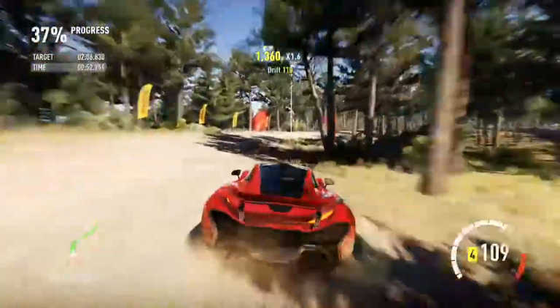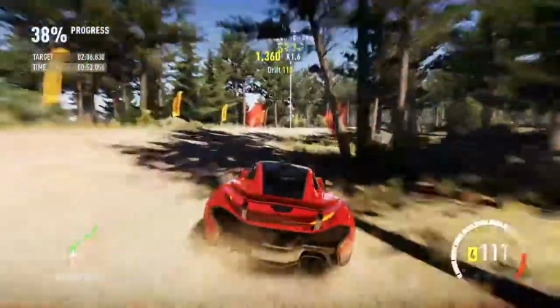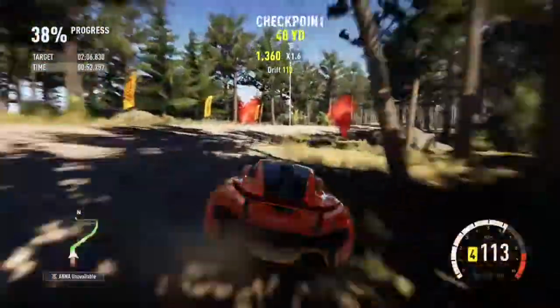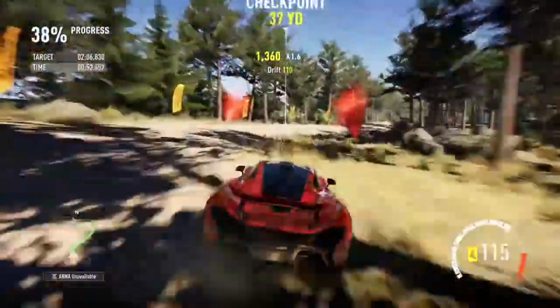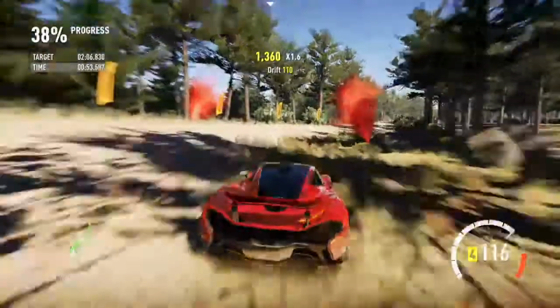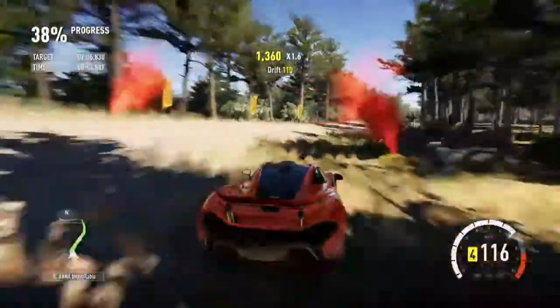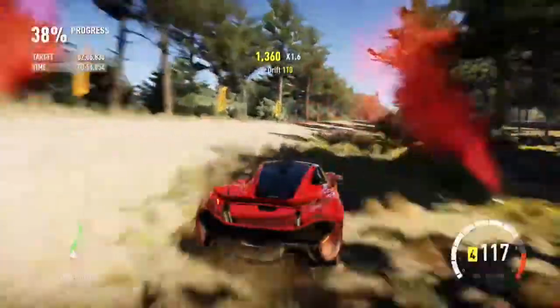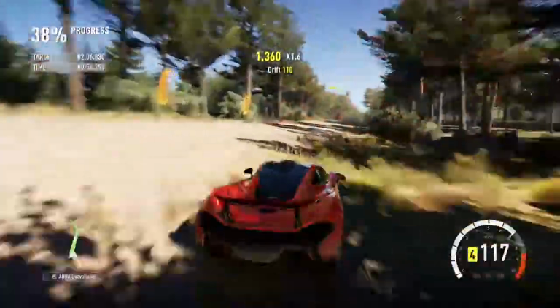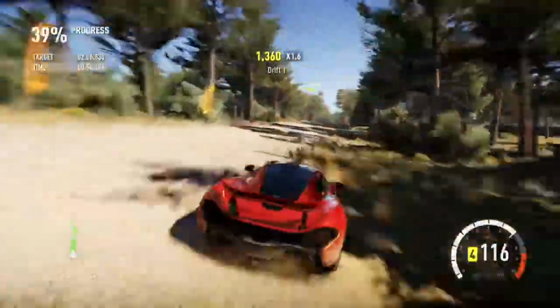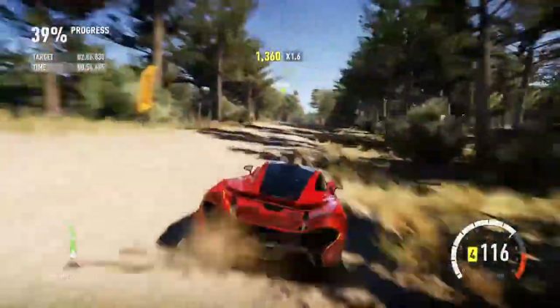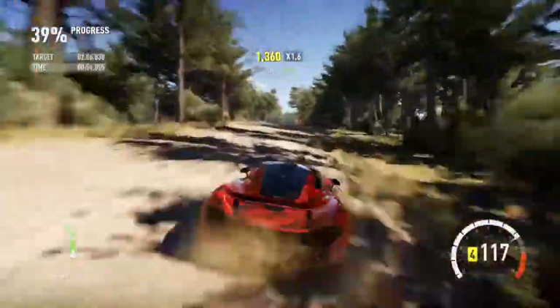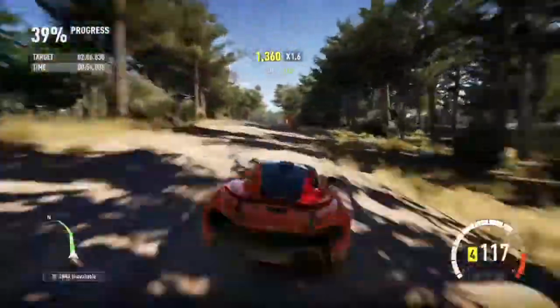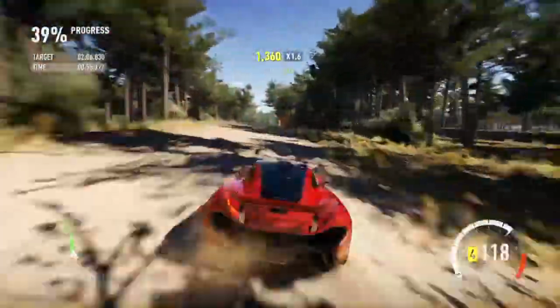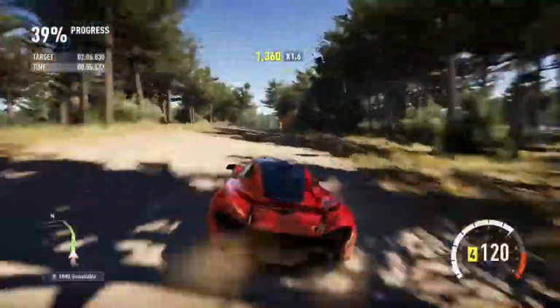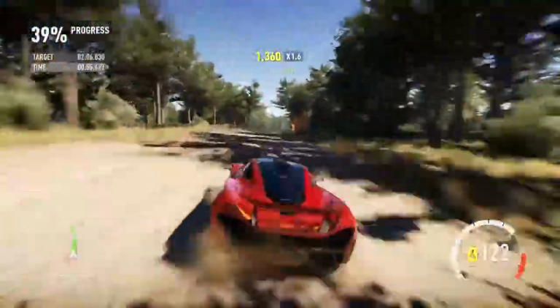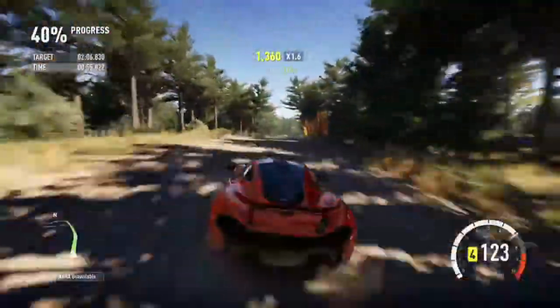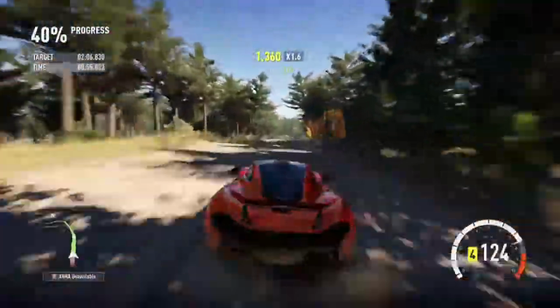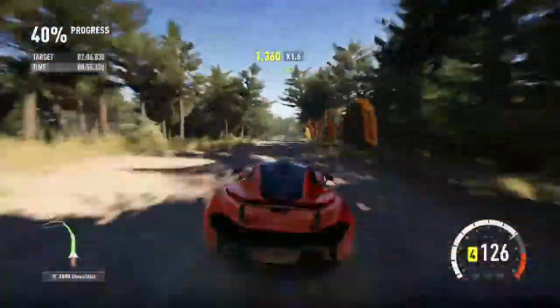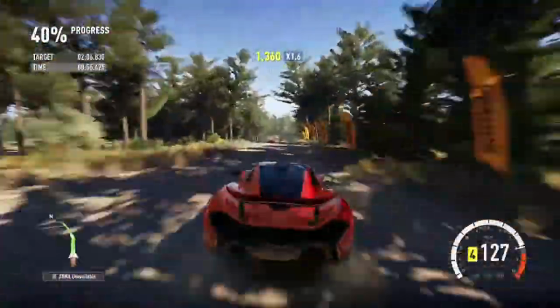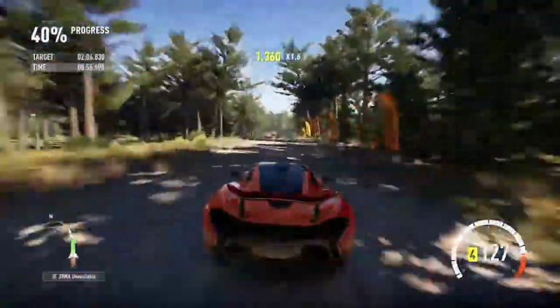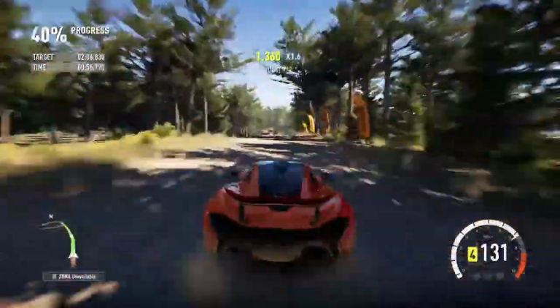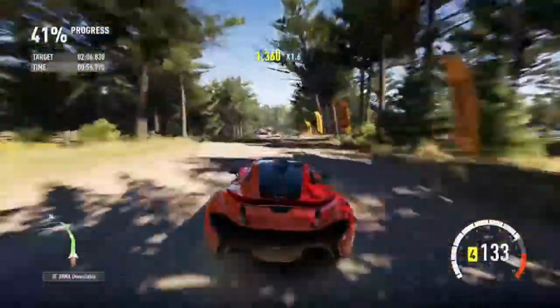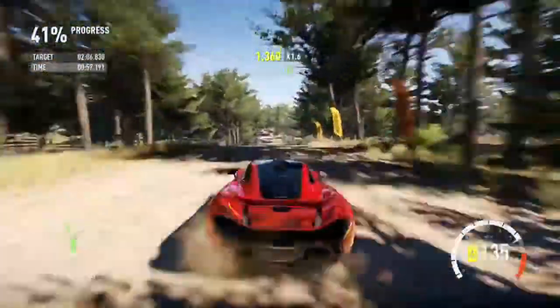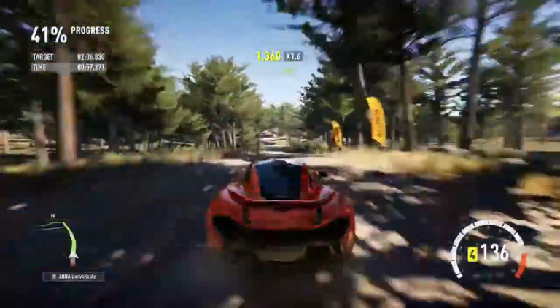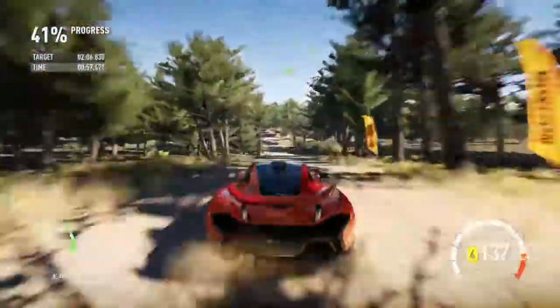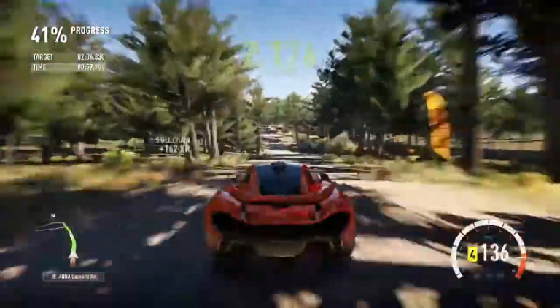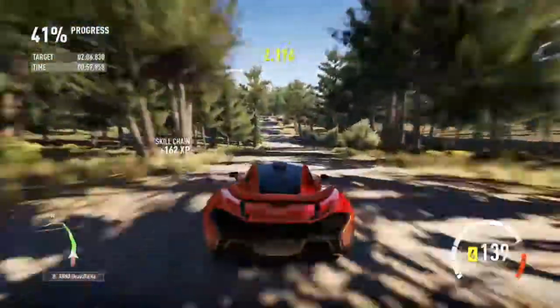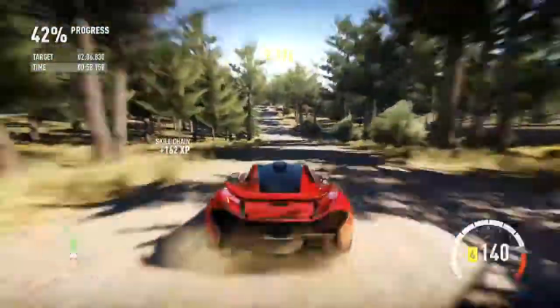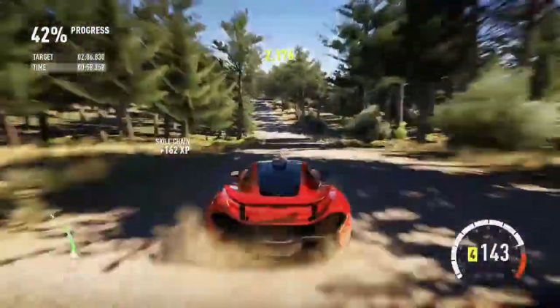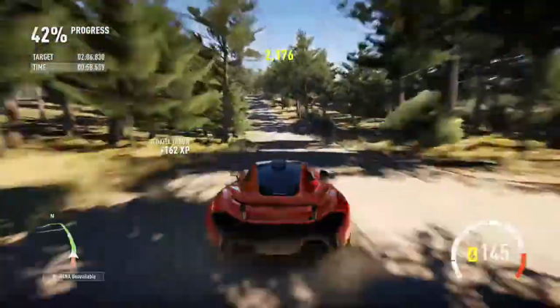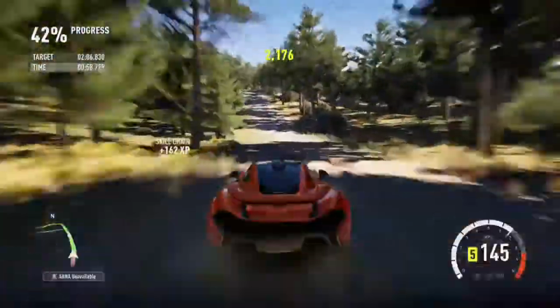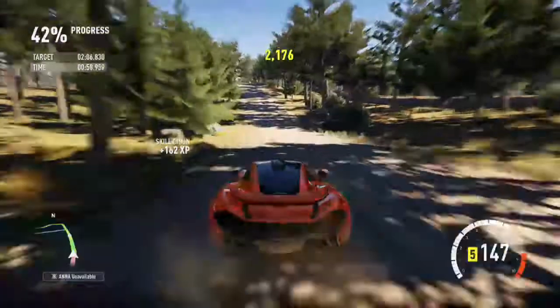So far it's dealing with the jumps better than I expected it to. Obviously the ultimate test is coming up now.